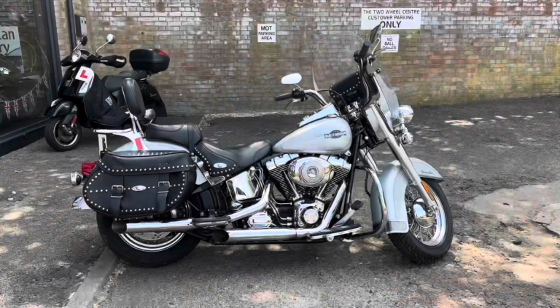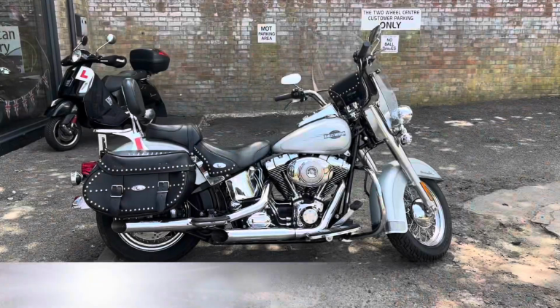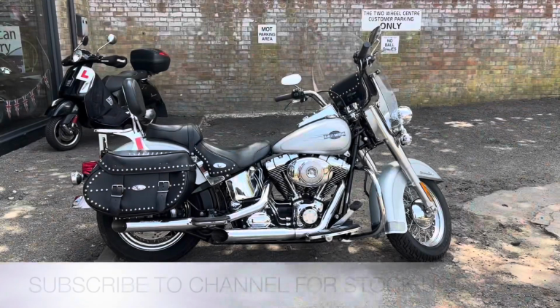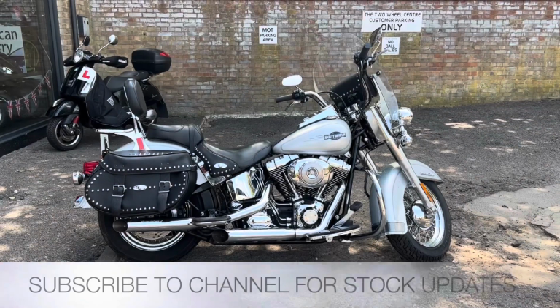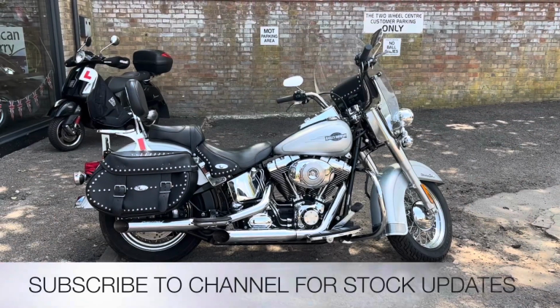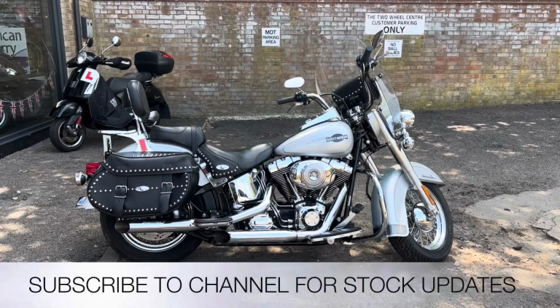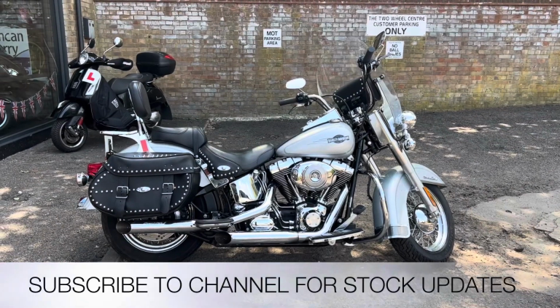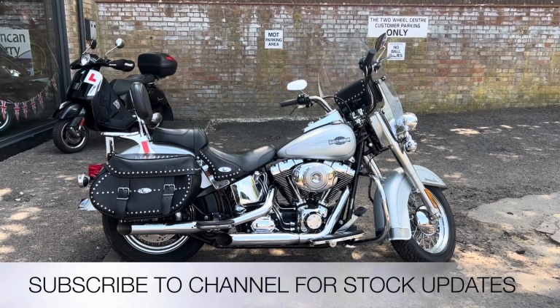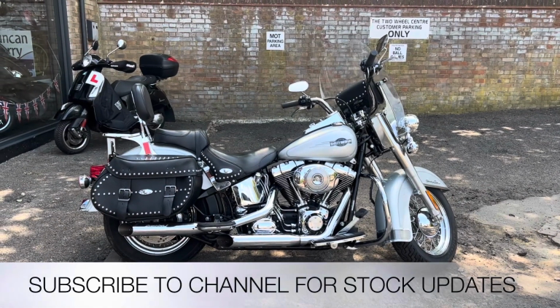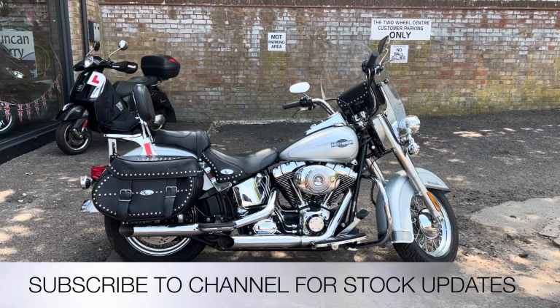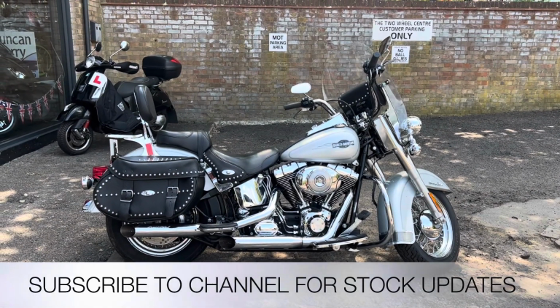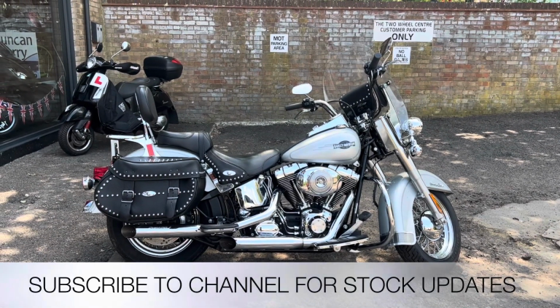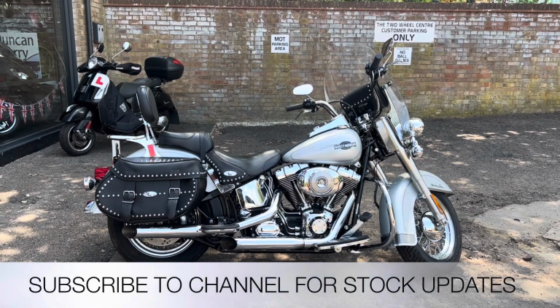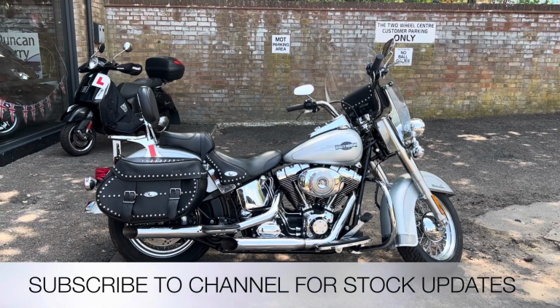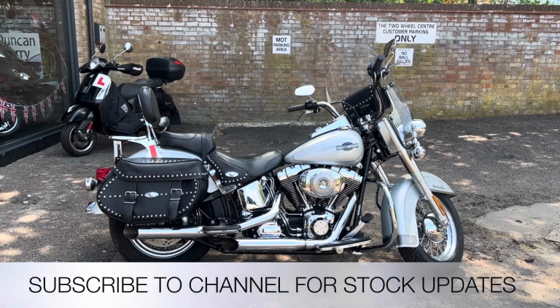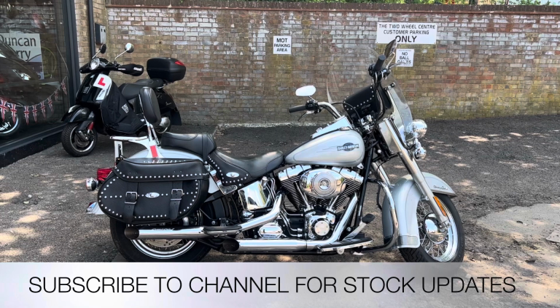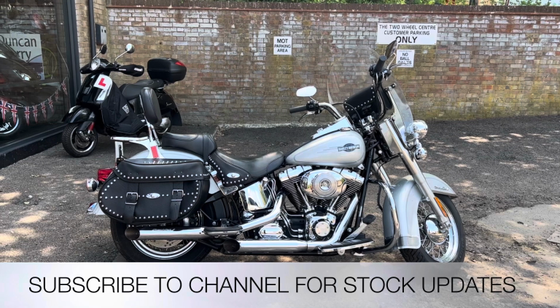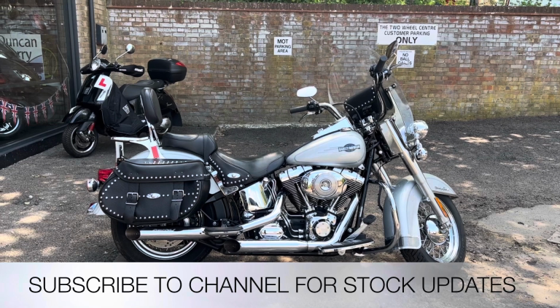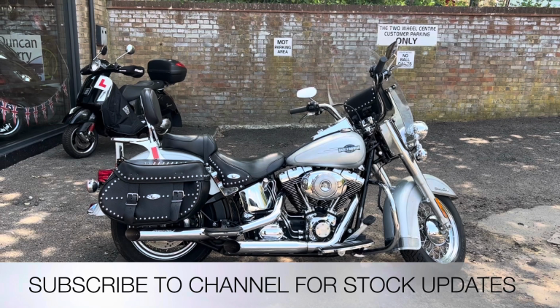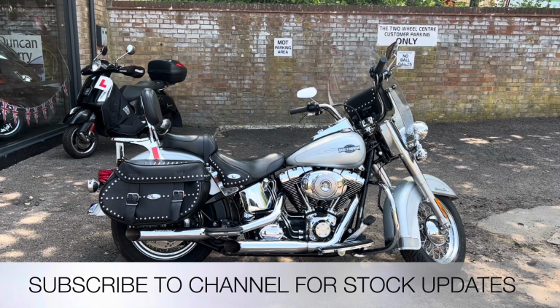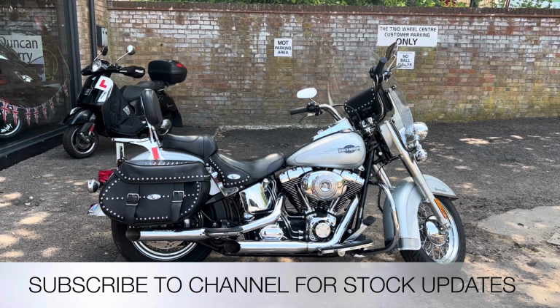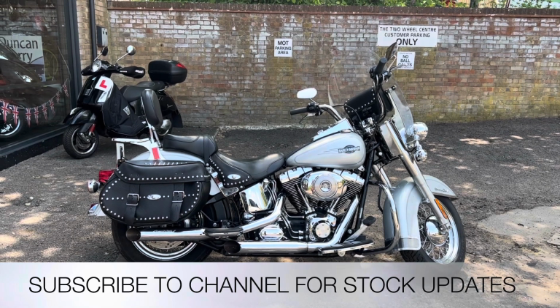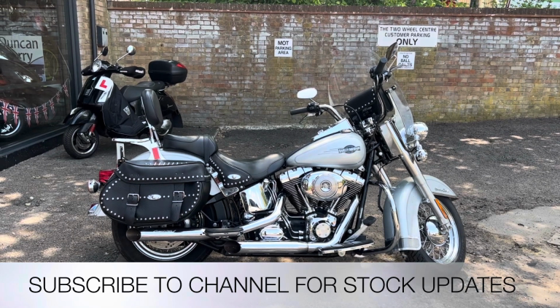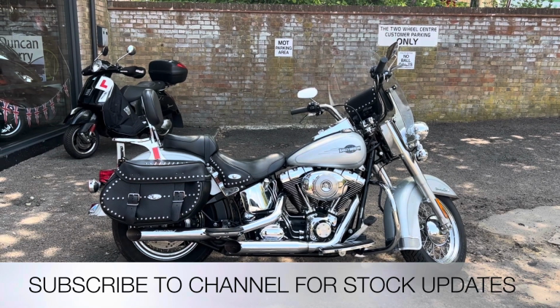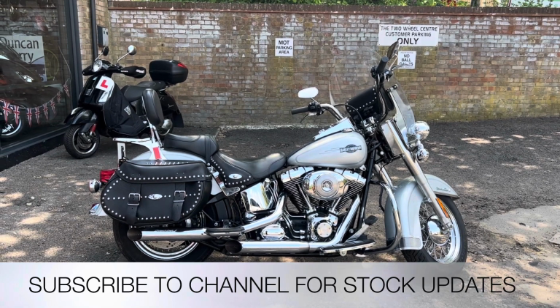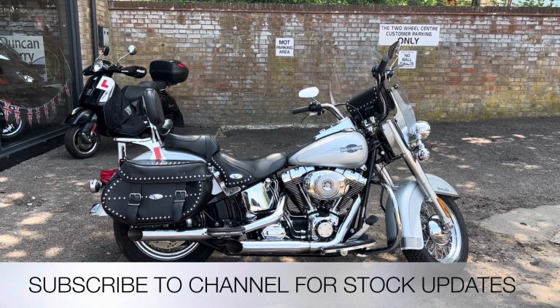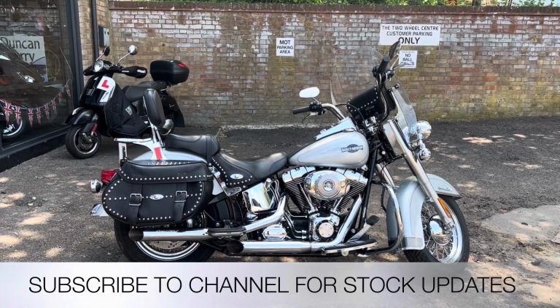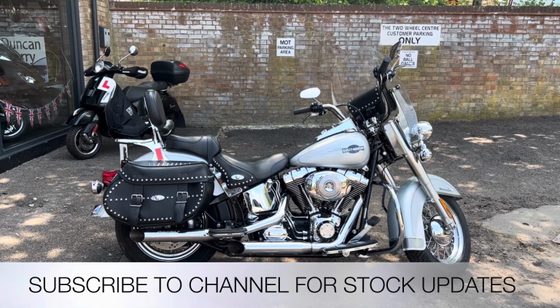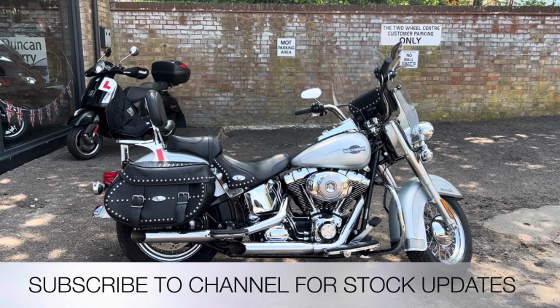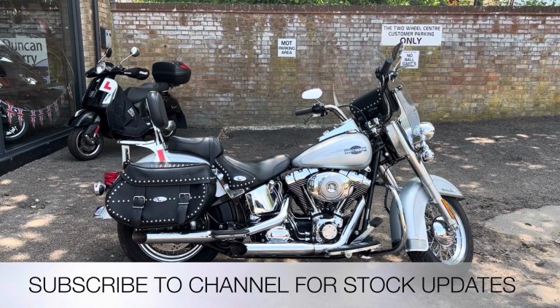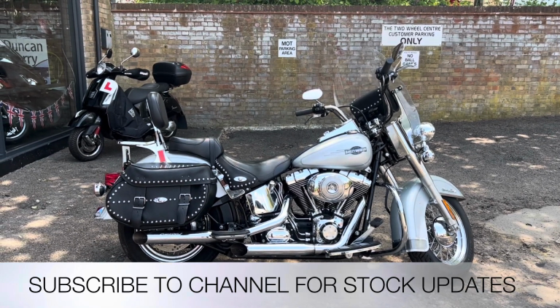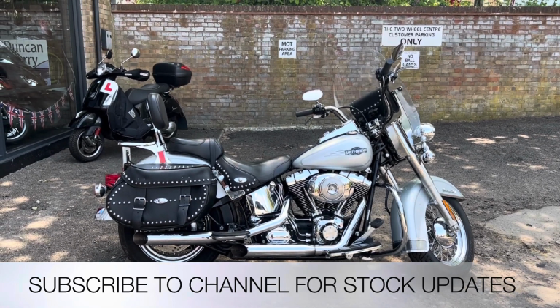All bikes from the Two Wheel Centre come with three months parts and labour warranty, a full tank of petrol, and a year's MOT. My name is Nick, I'm the salesman here — if I can be of any more assistance, give us a phone call or send me an email.